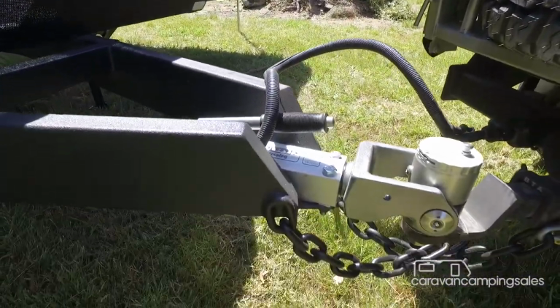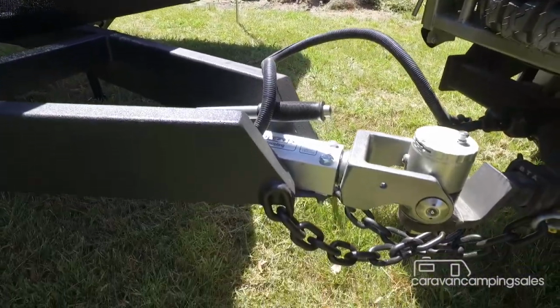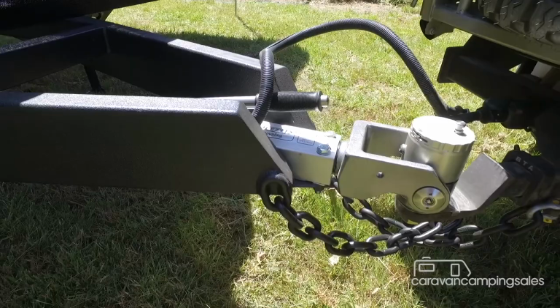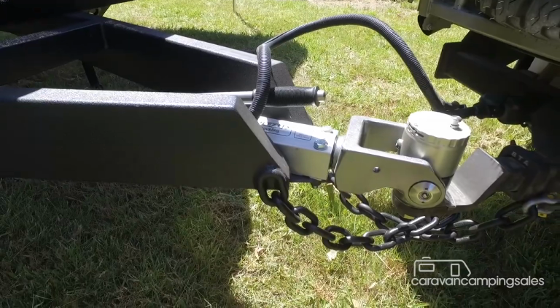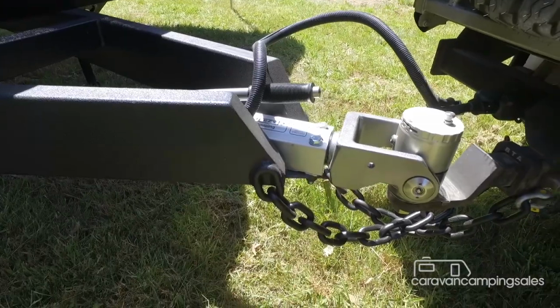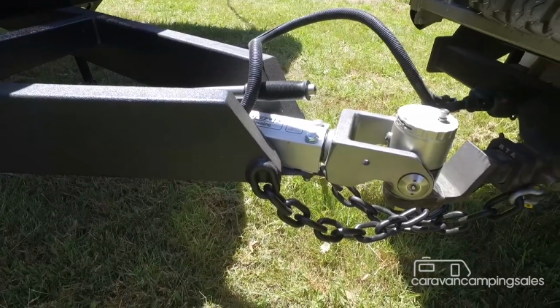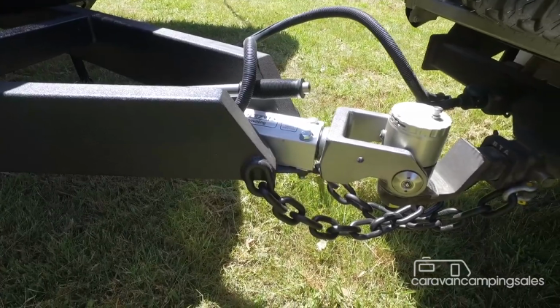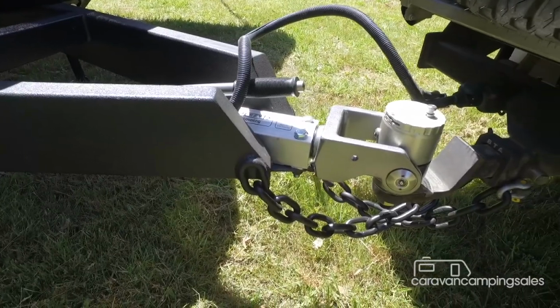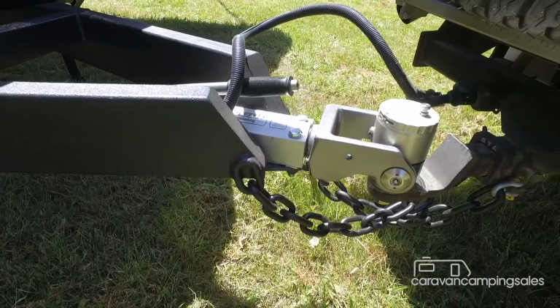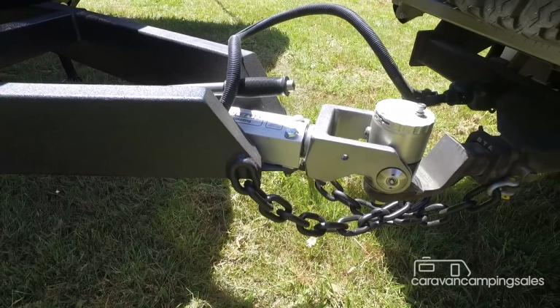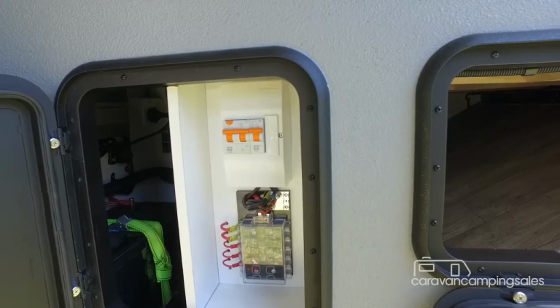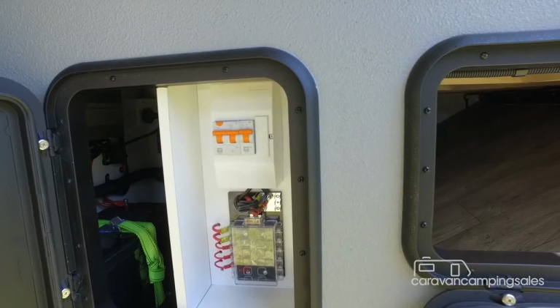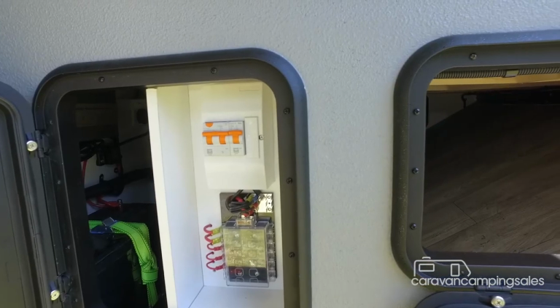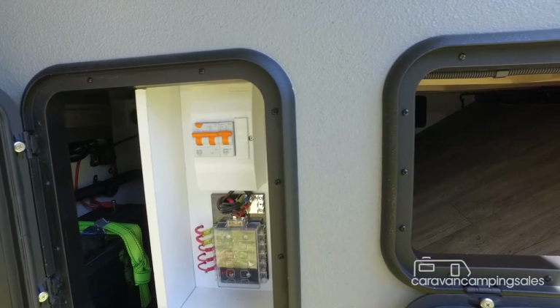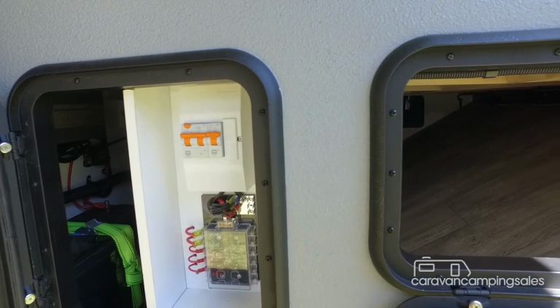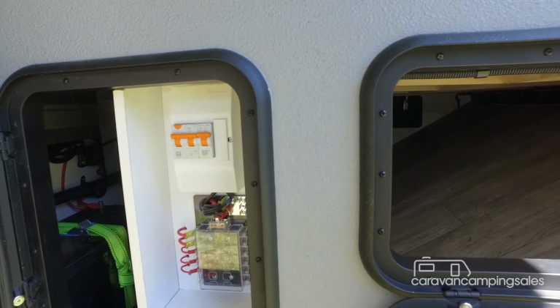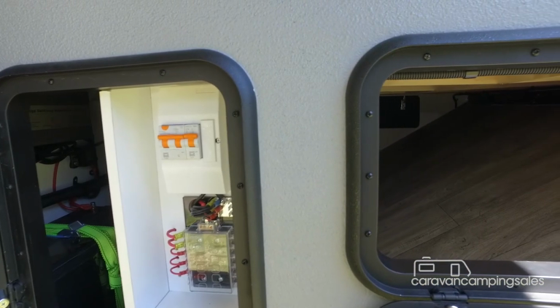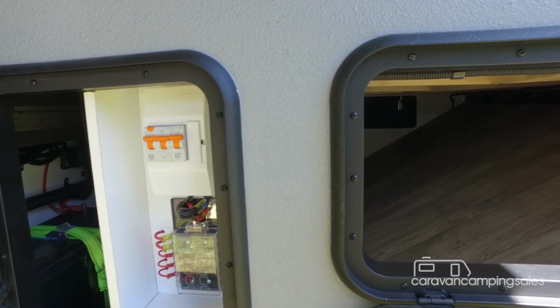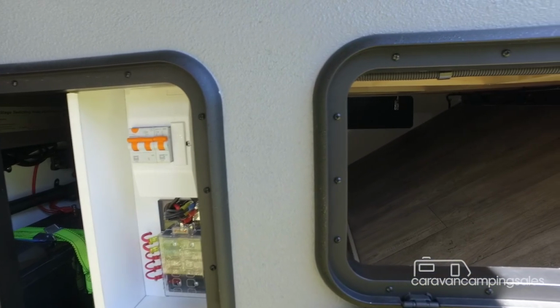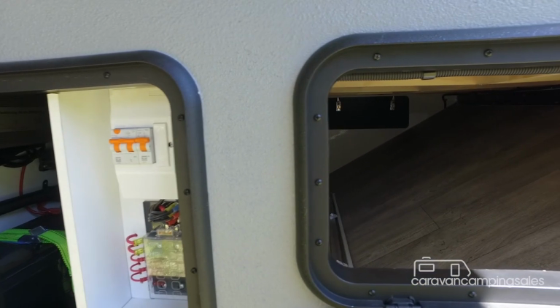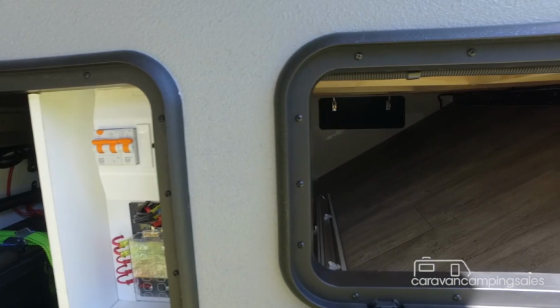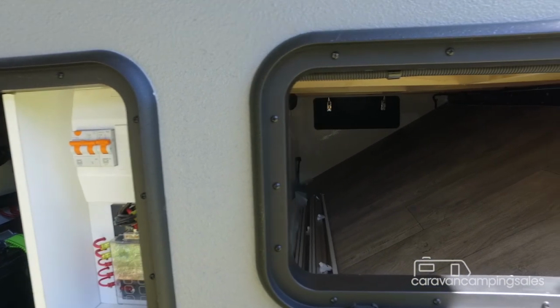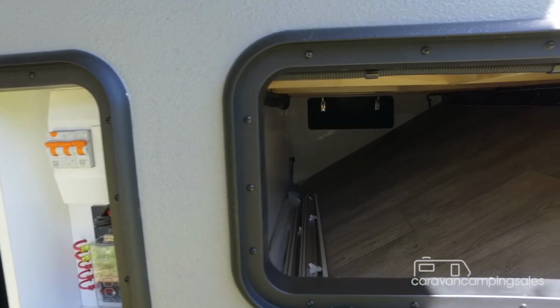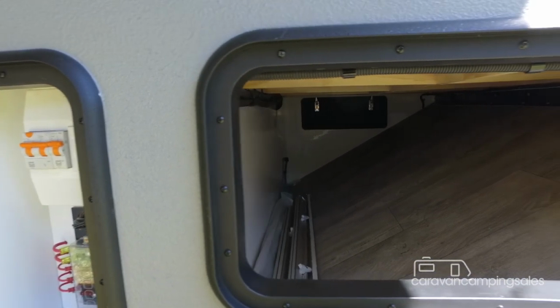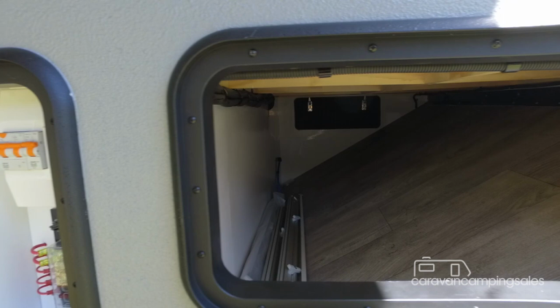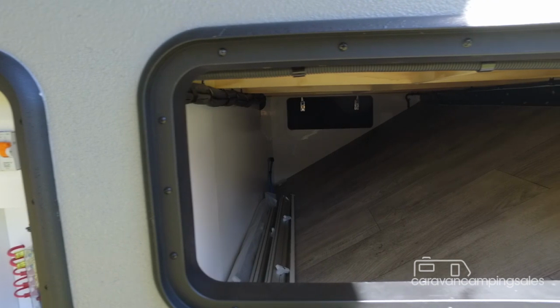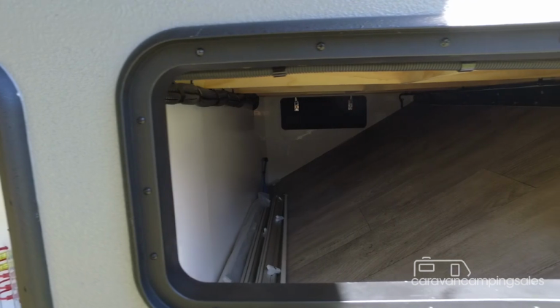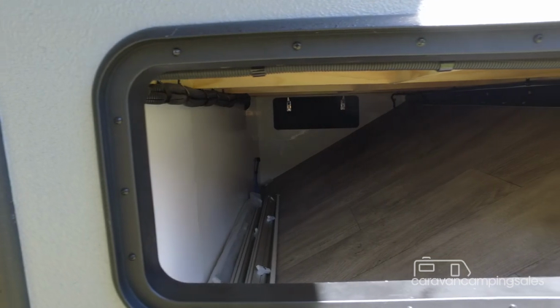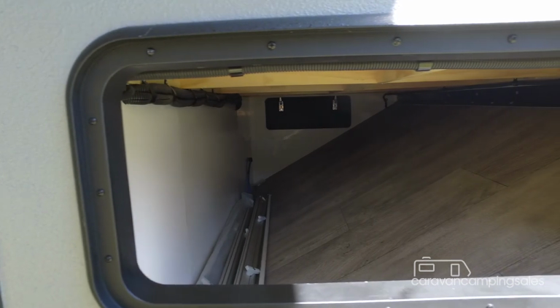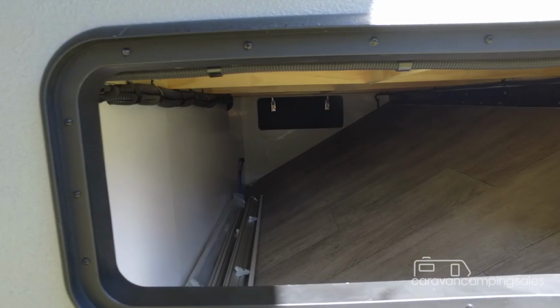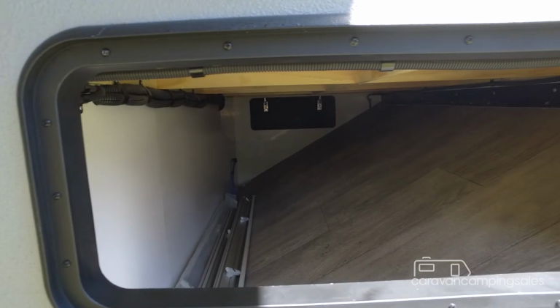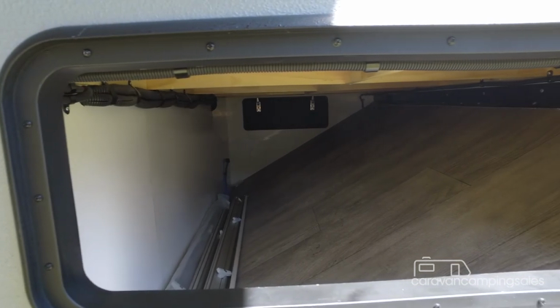The only downside here is that the rear cutaway eats into the rear external storage compartment, limiting what you can take on your travels.